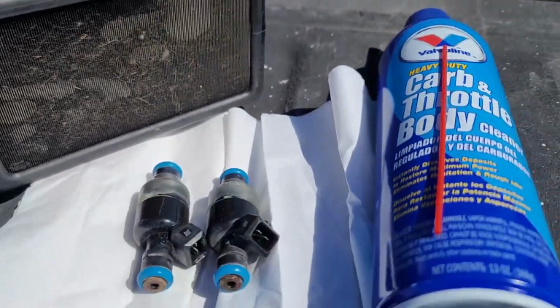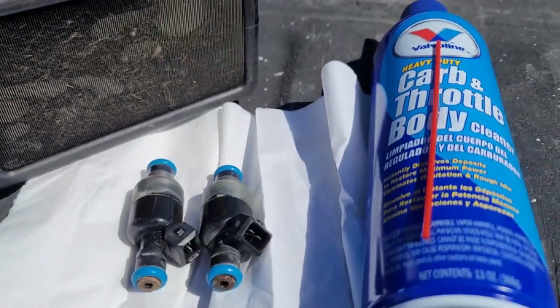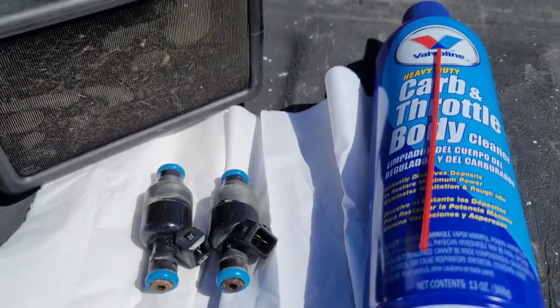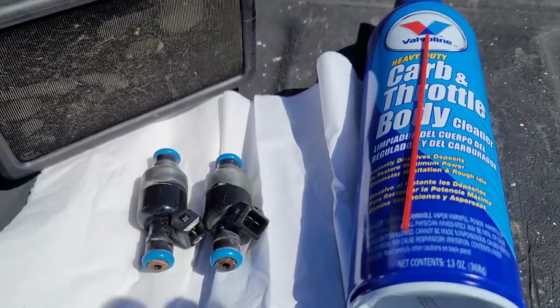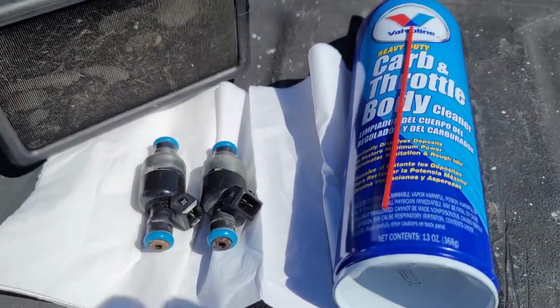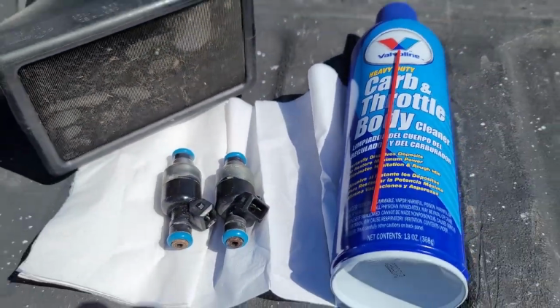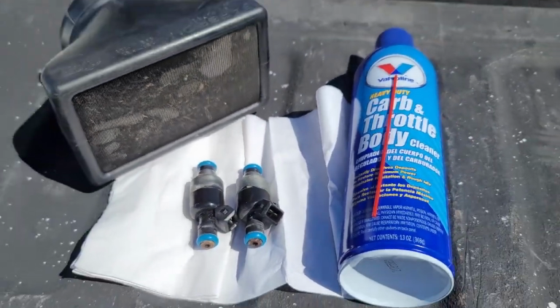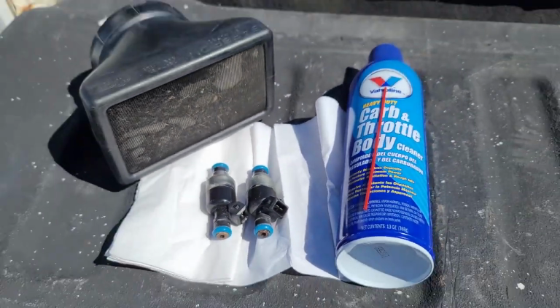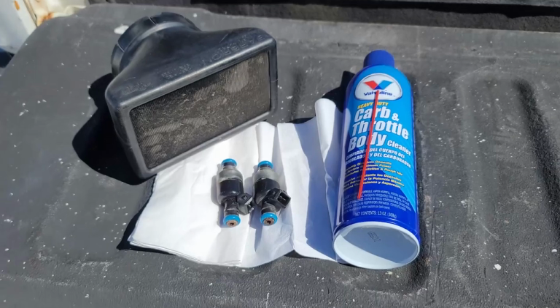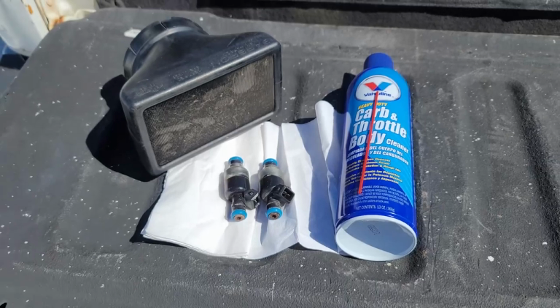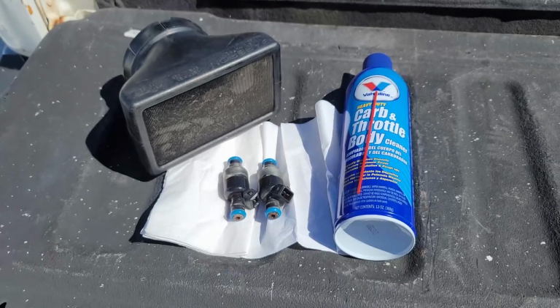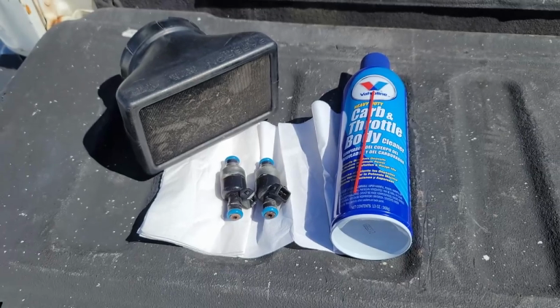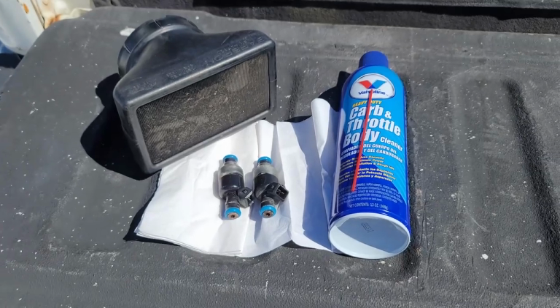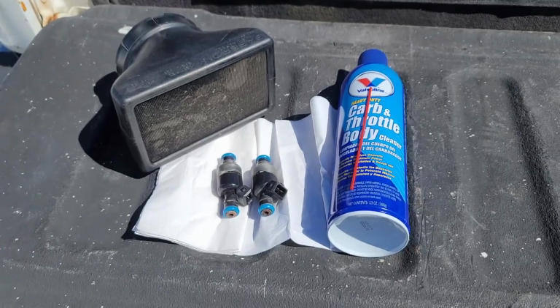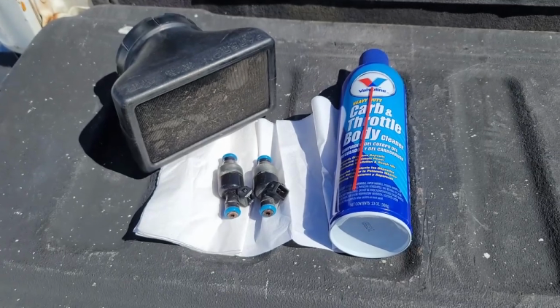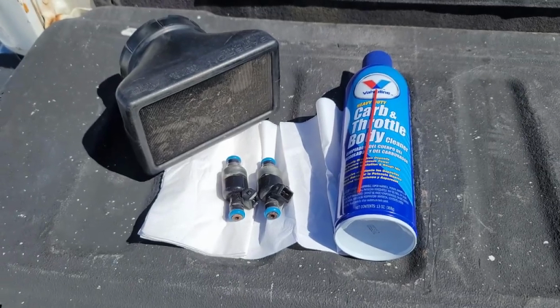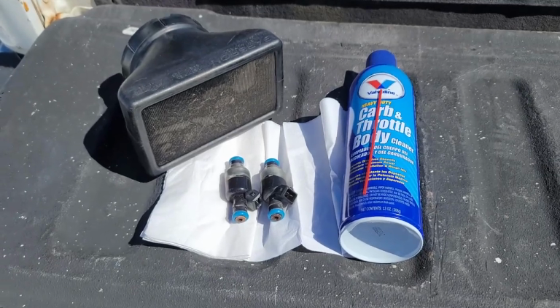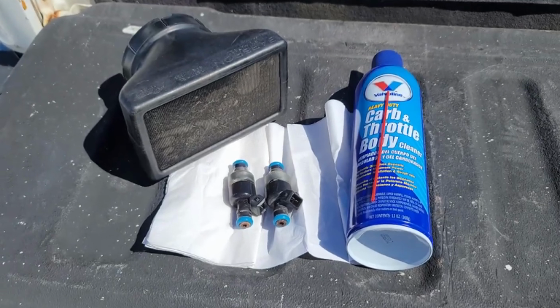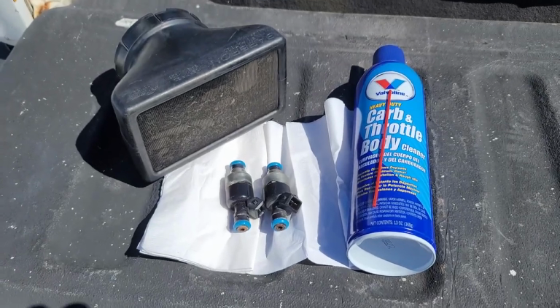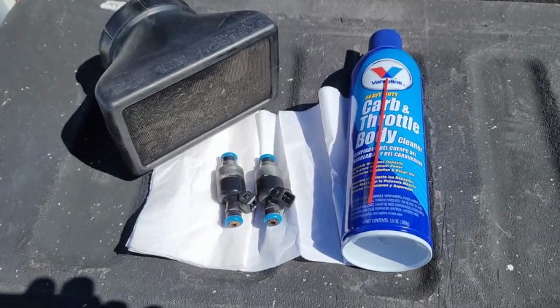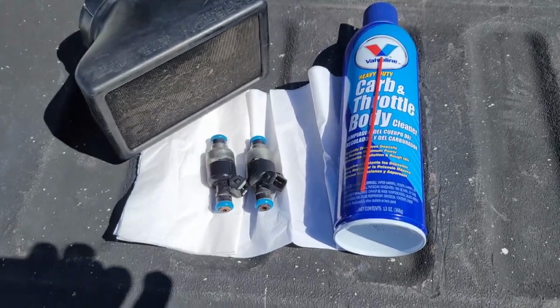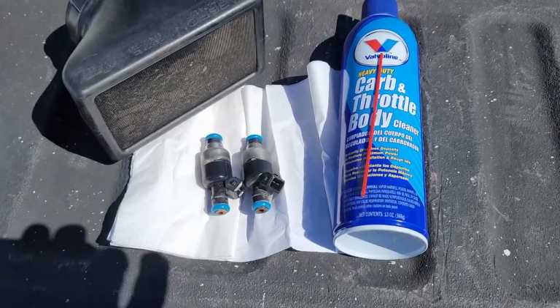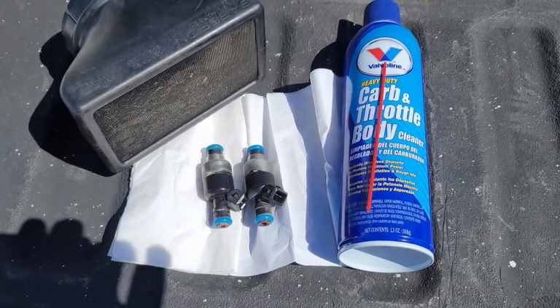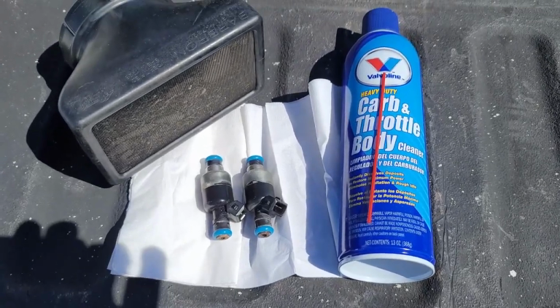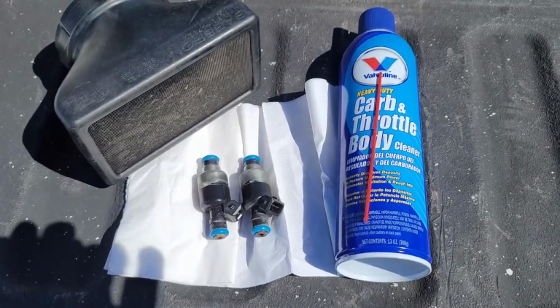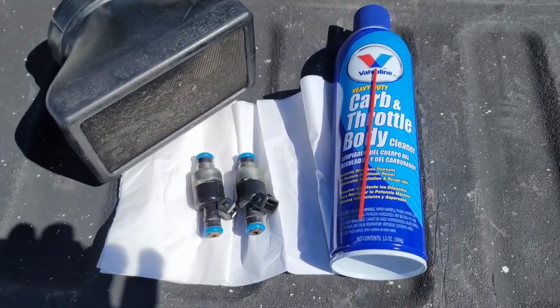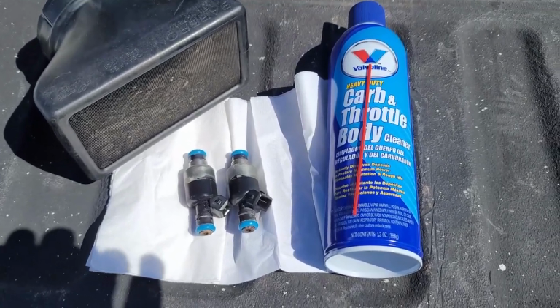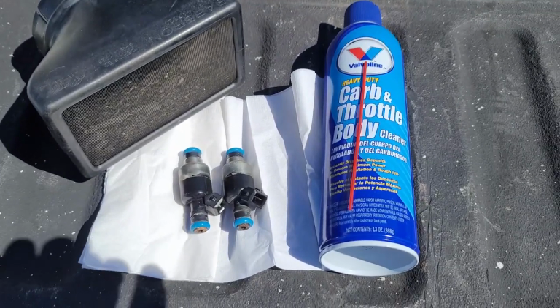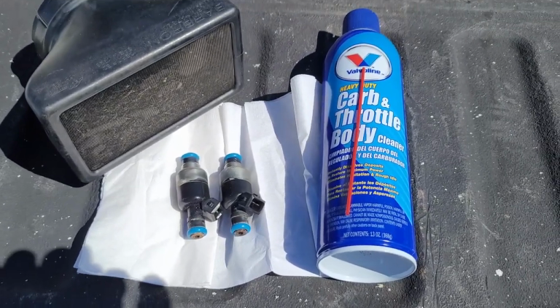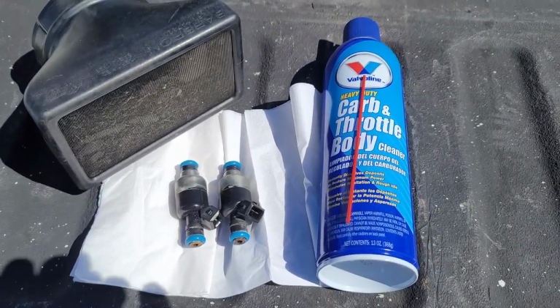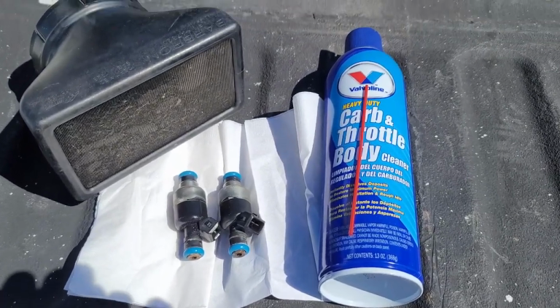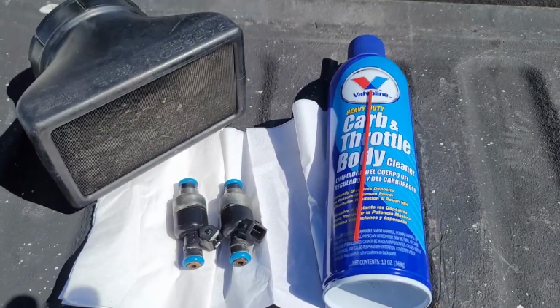There's the intake — it was dirty. So we got some carburetor cleaner and tried to clean them out.